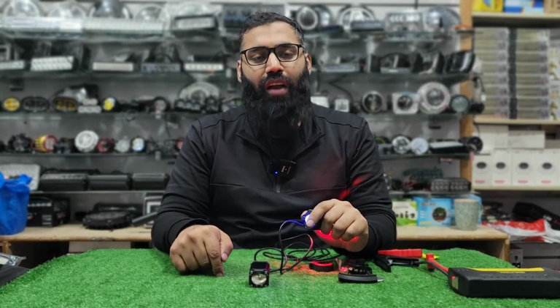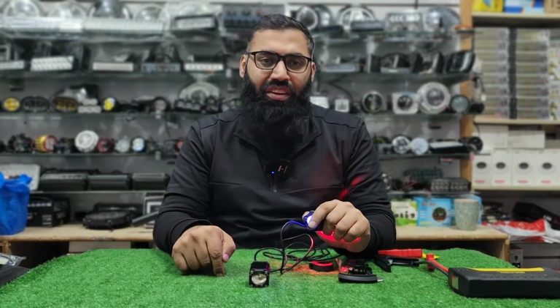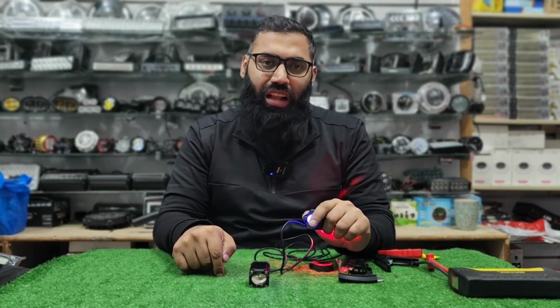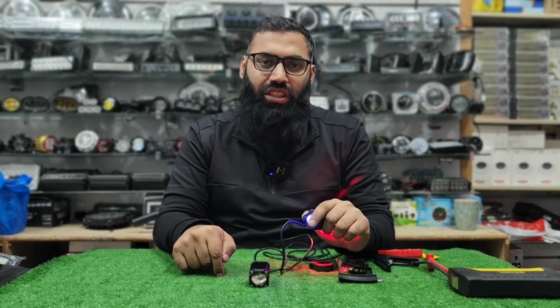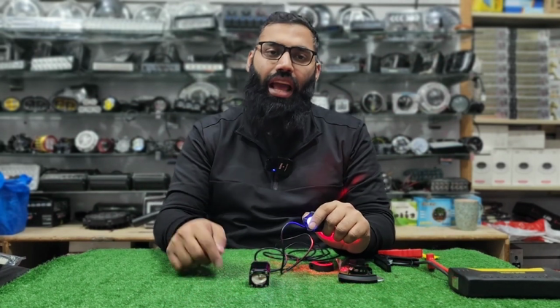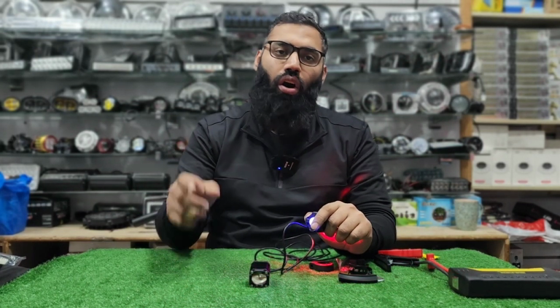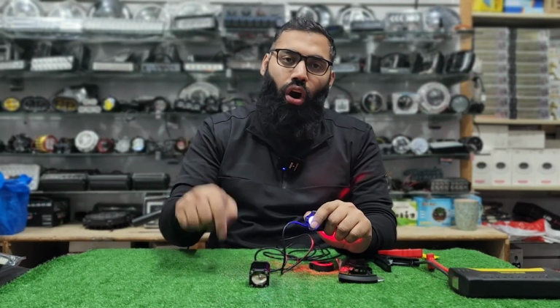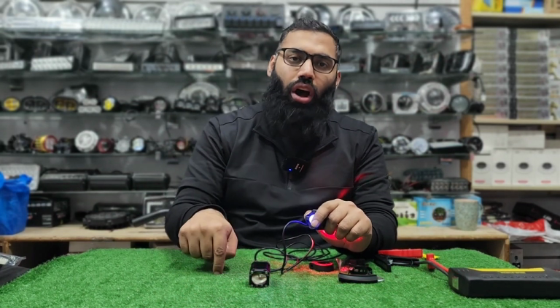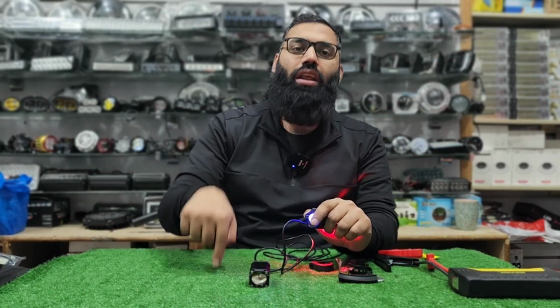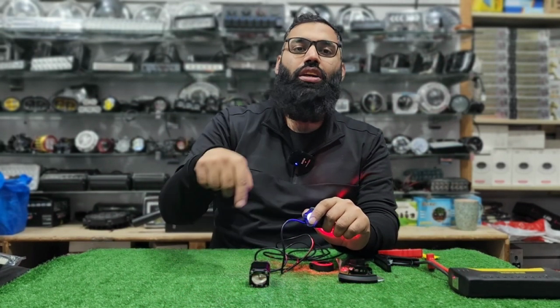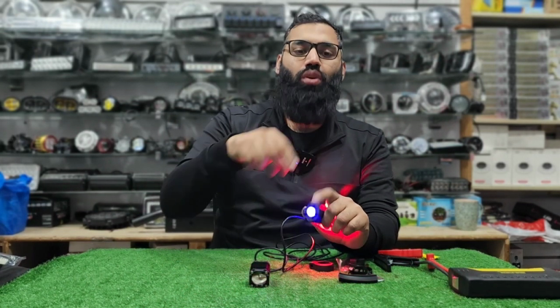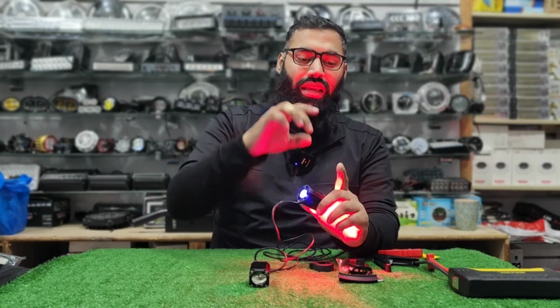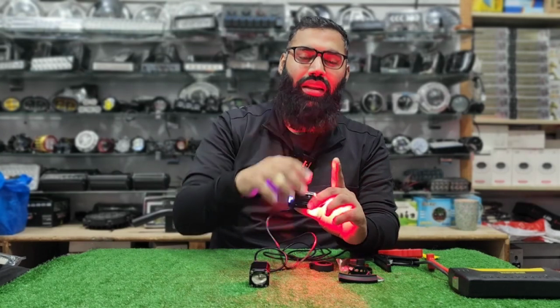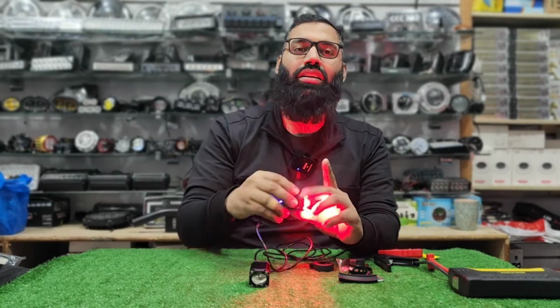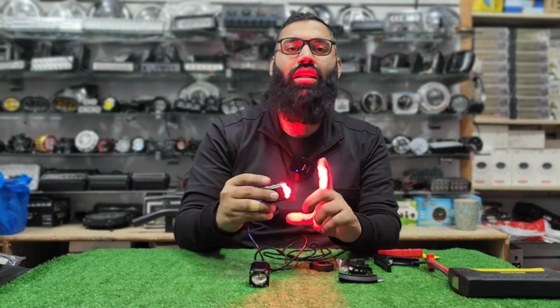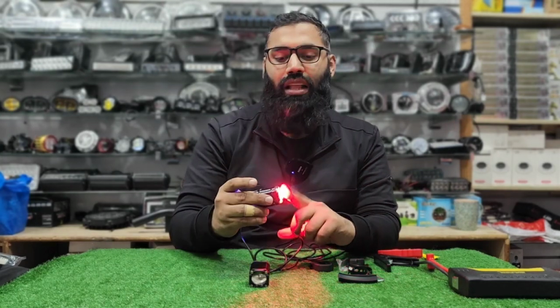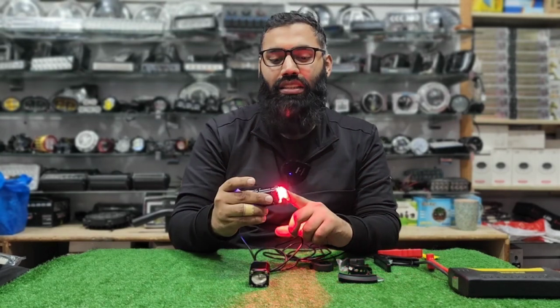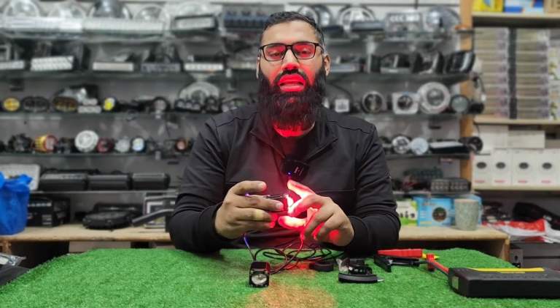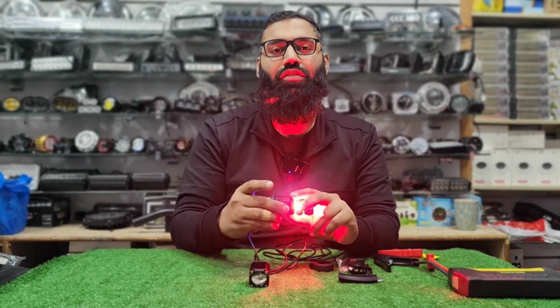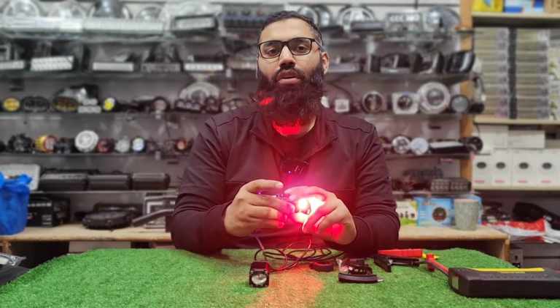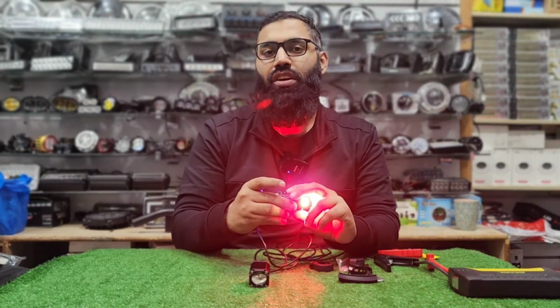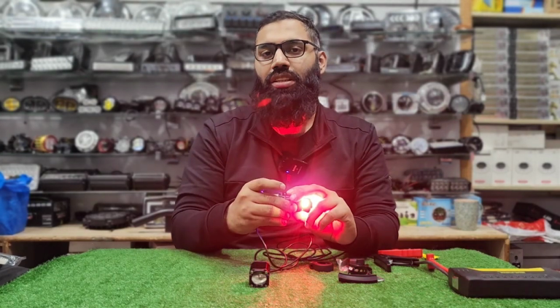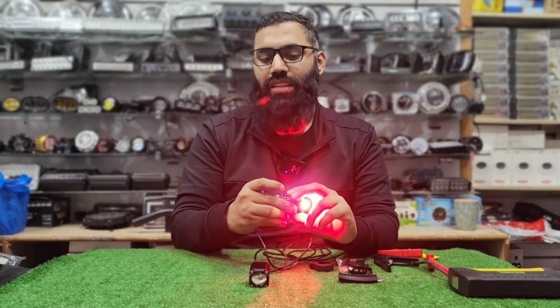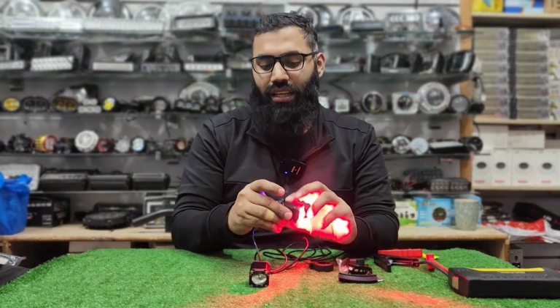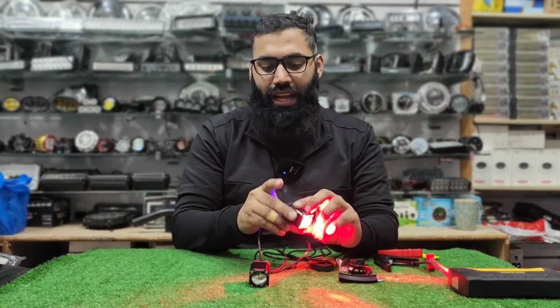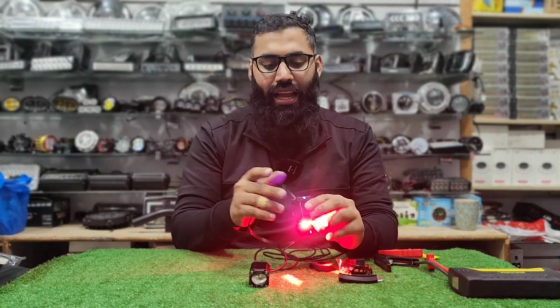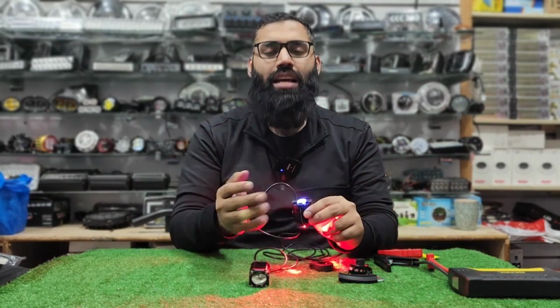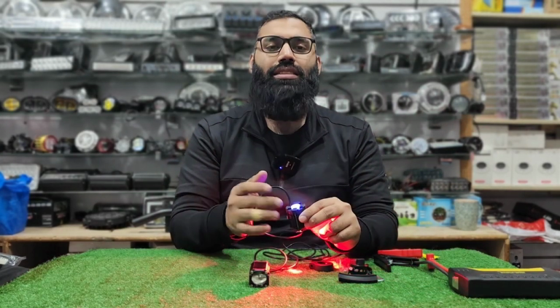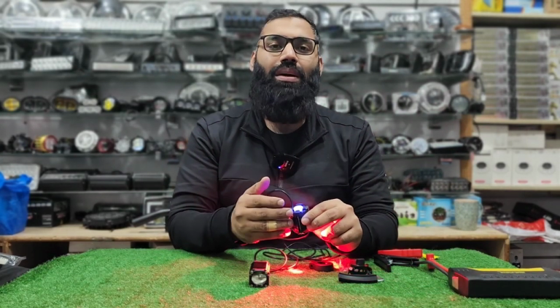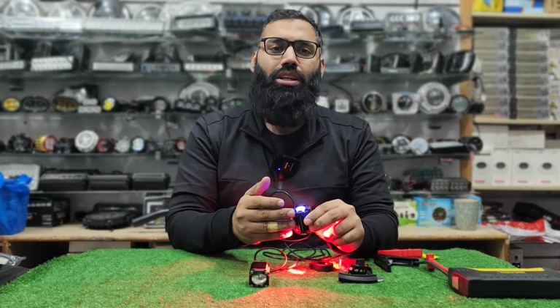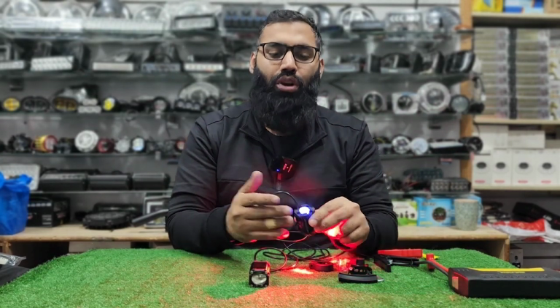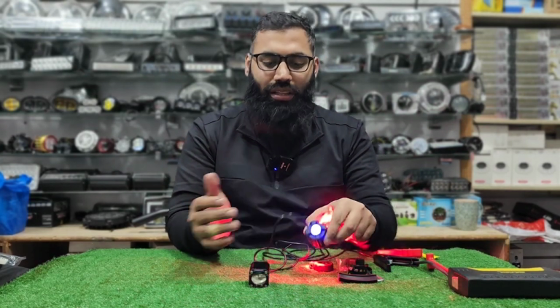It has white, yellow, and red bright flashing light modes. This light will glow in red color as well. This is a very good product.